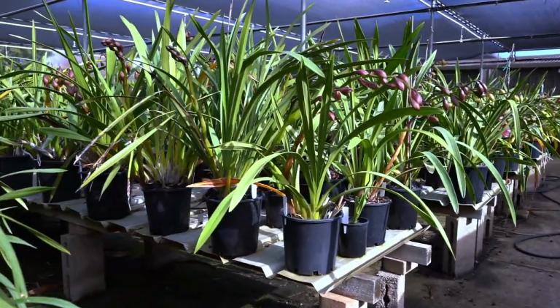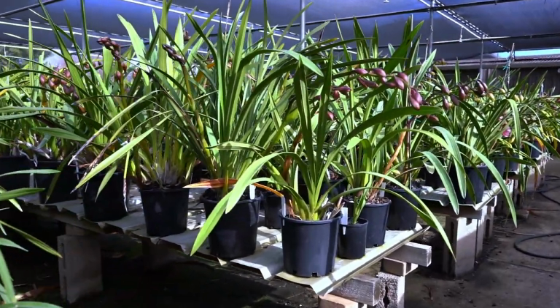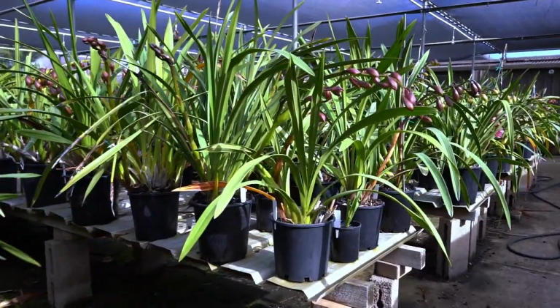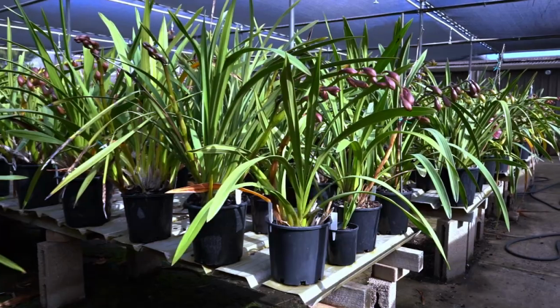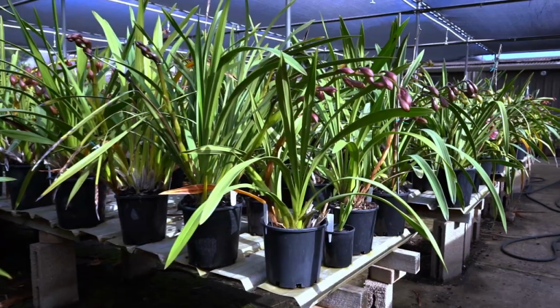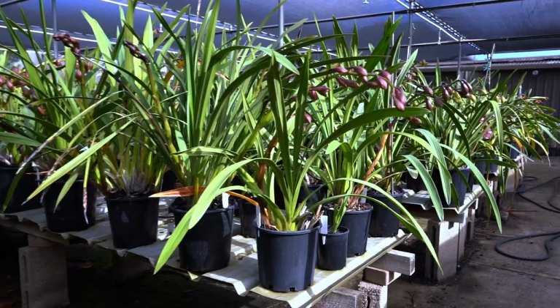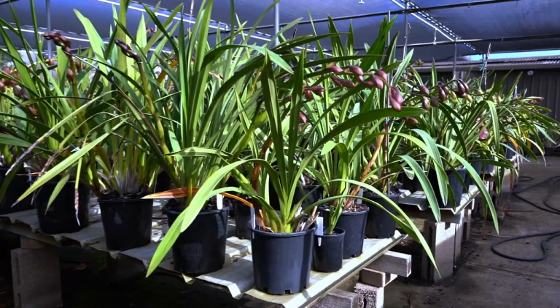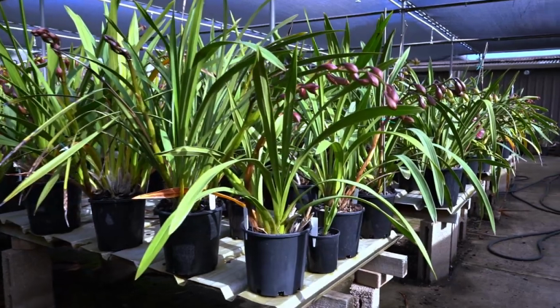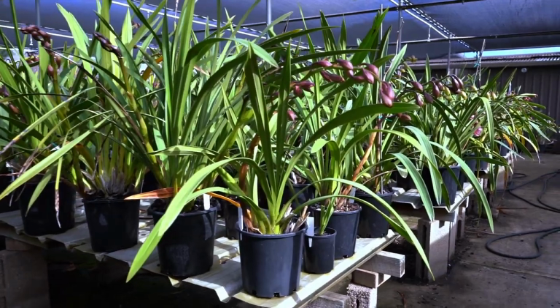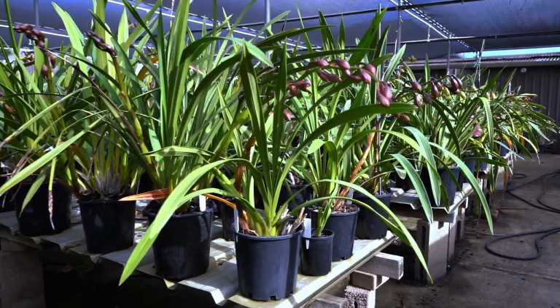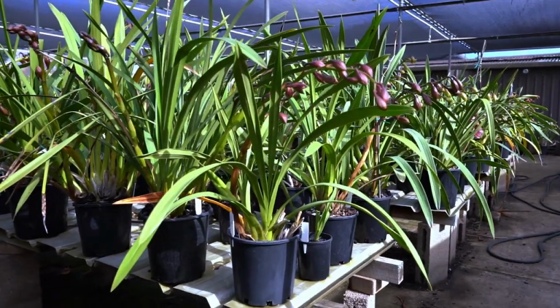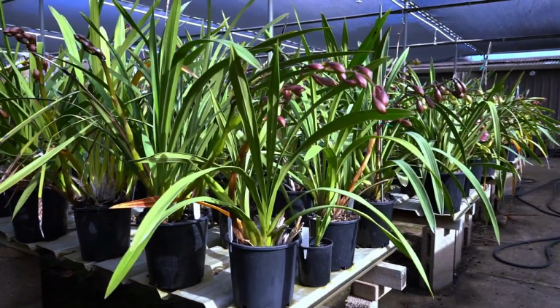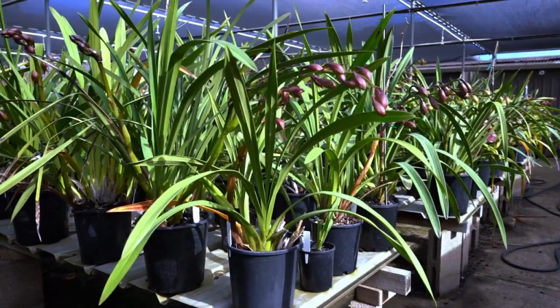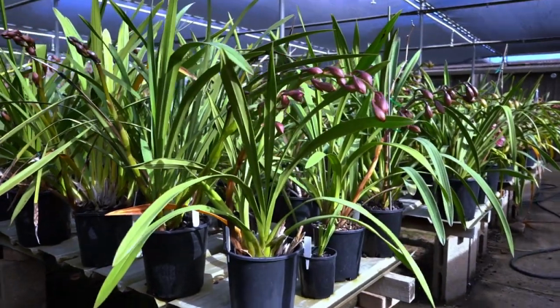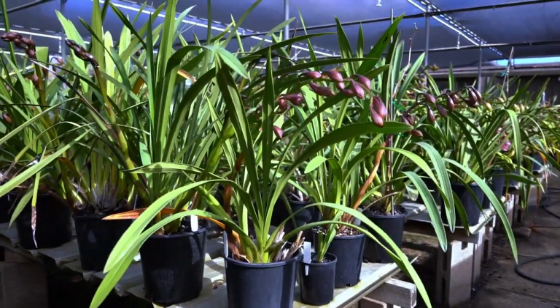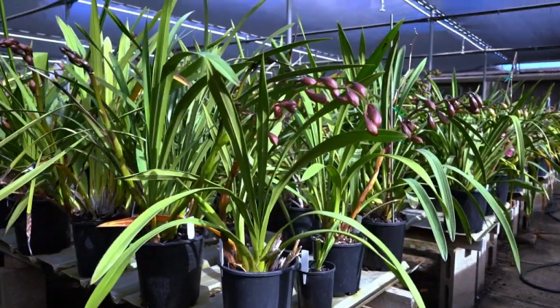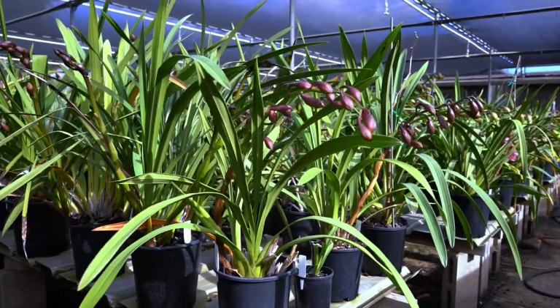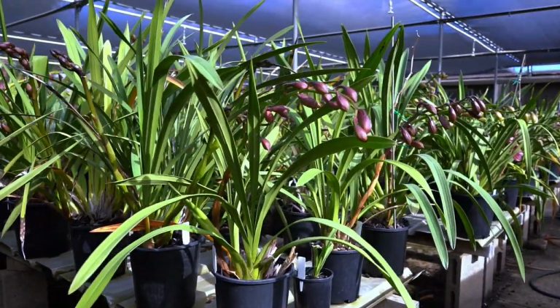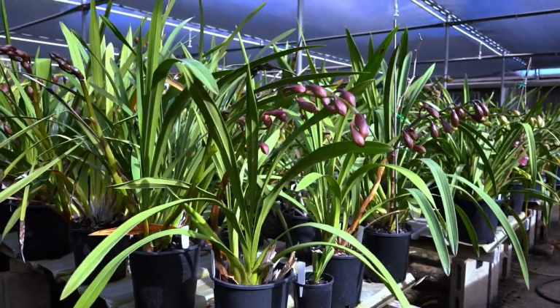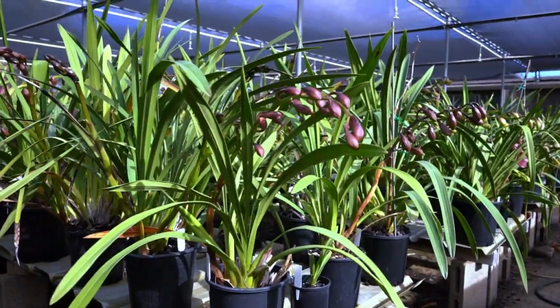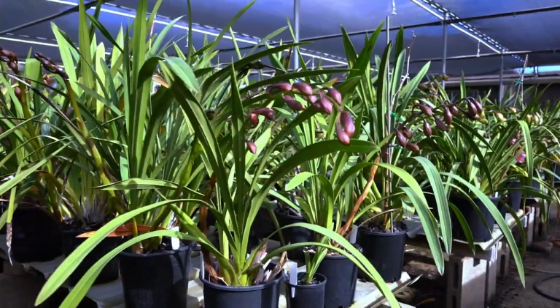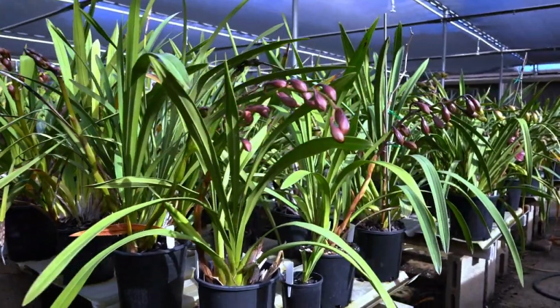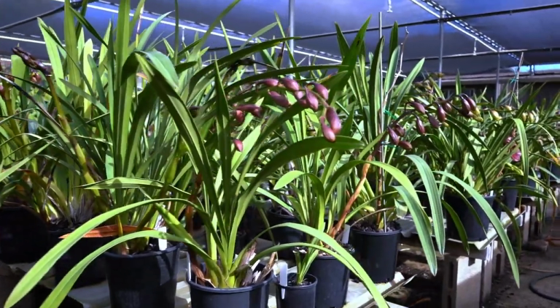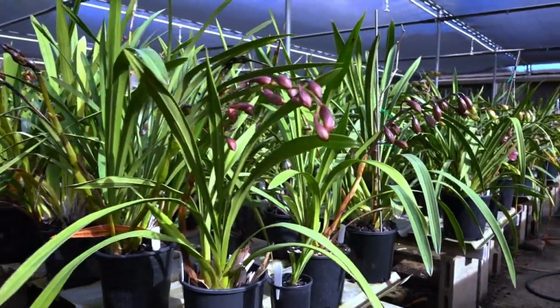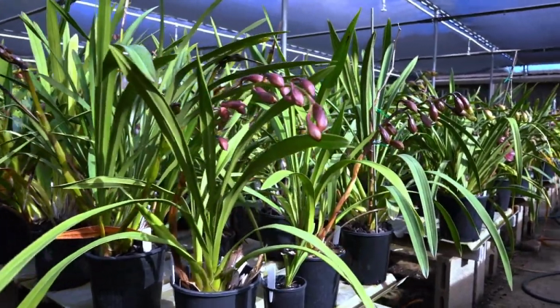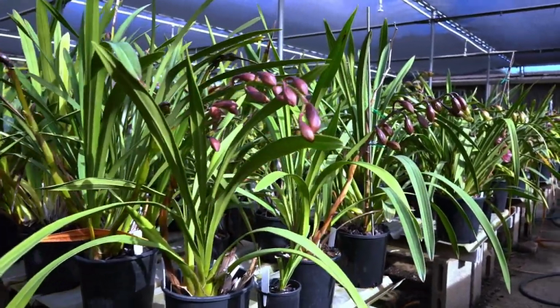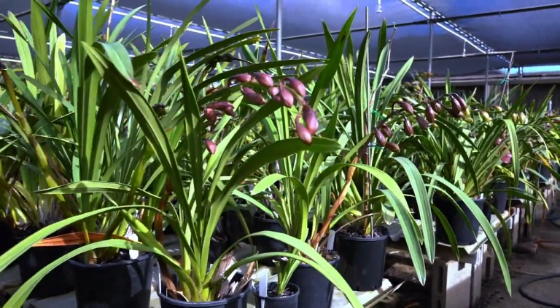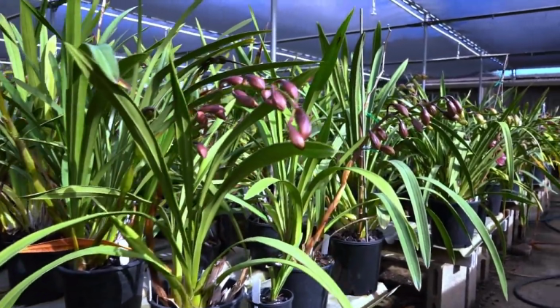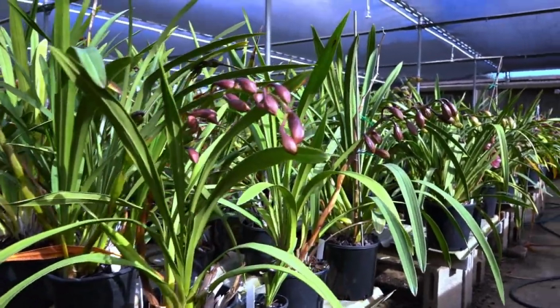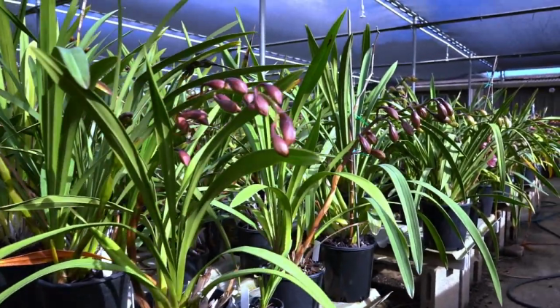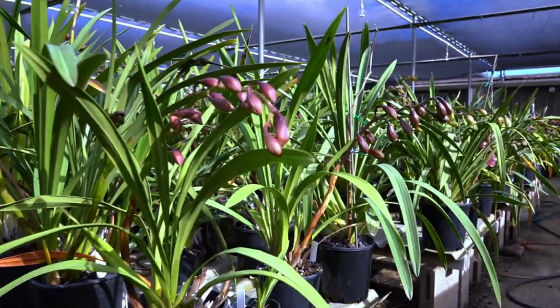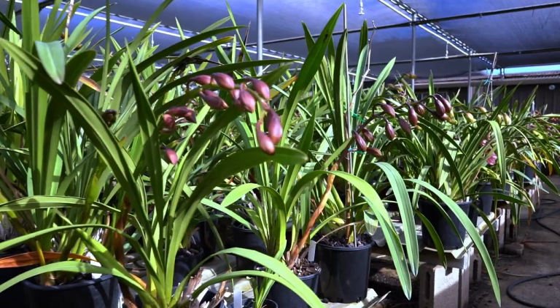The foliage are a nice green after a couple of days of rain. Orchids love the purity of rain water — it washes off all the accumulated salt.